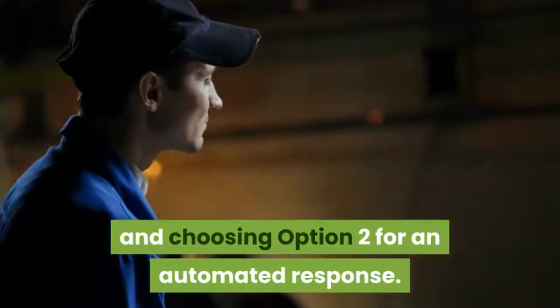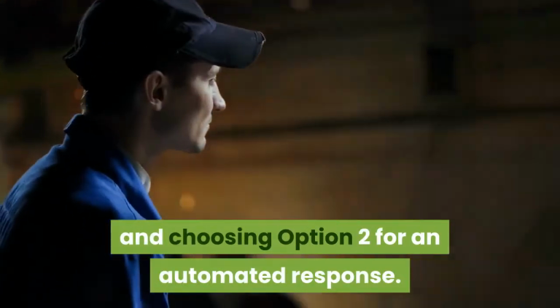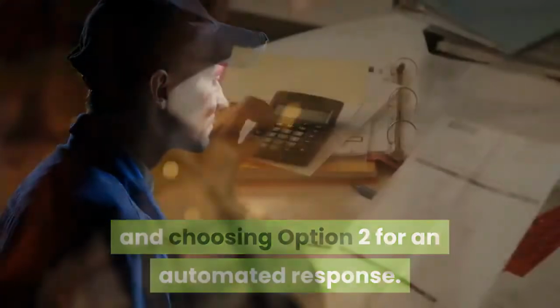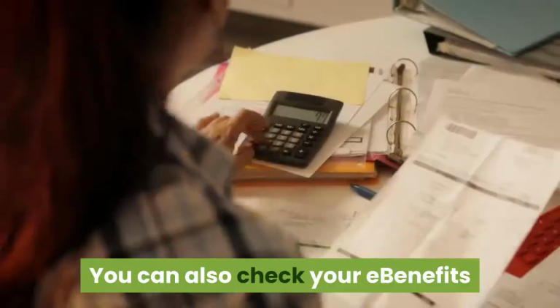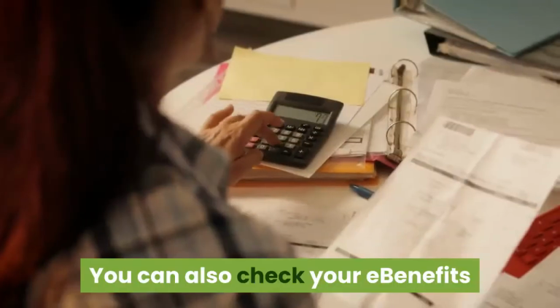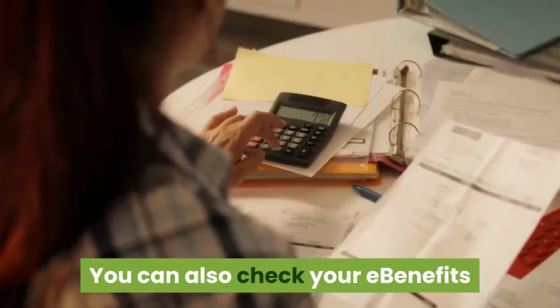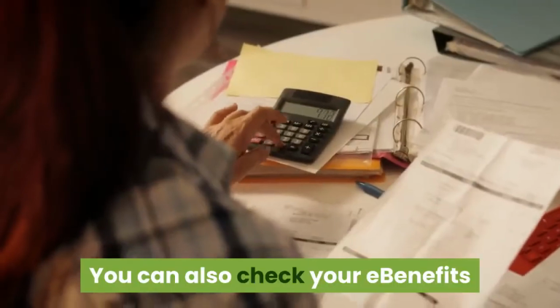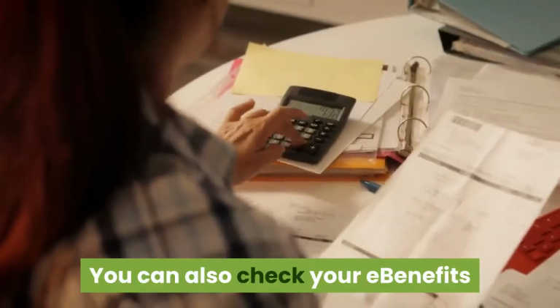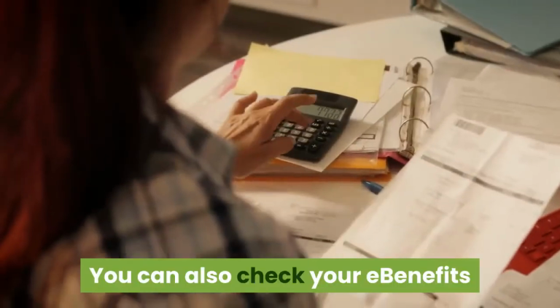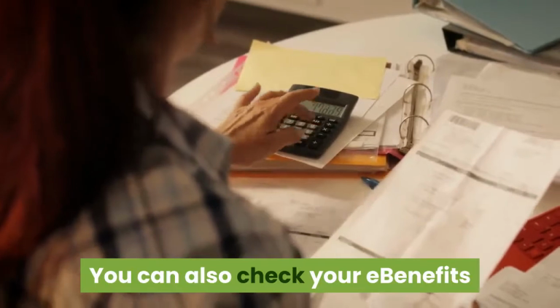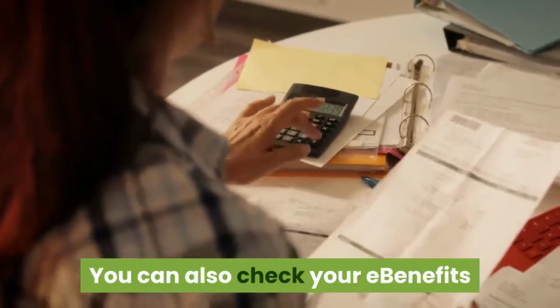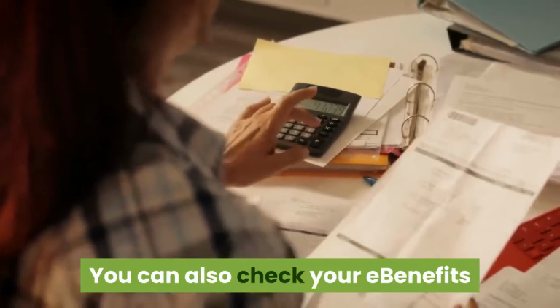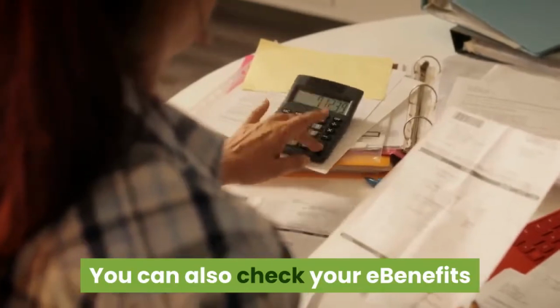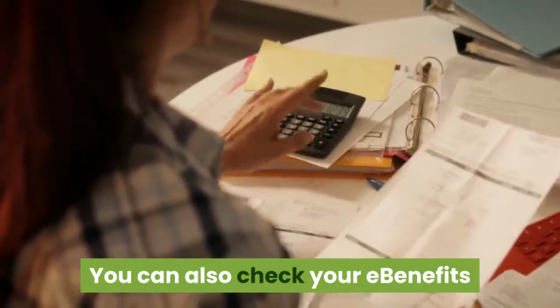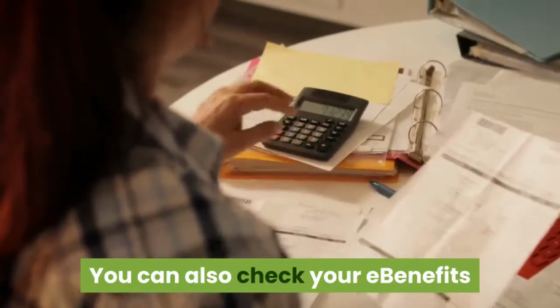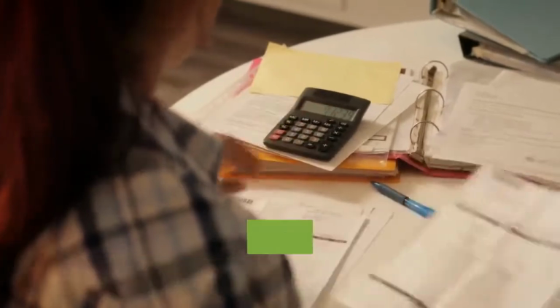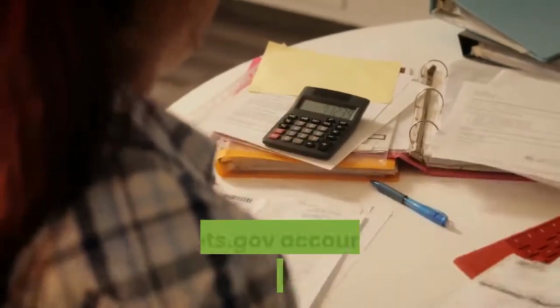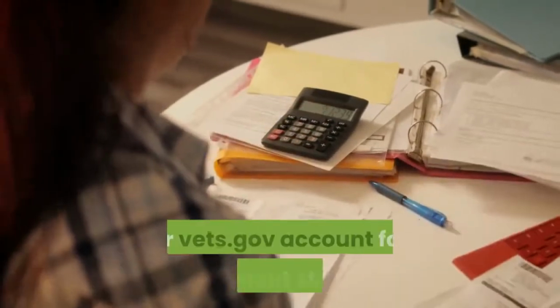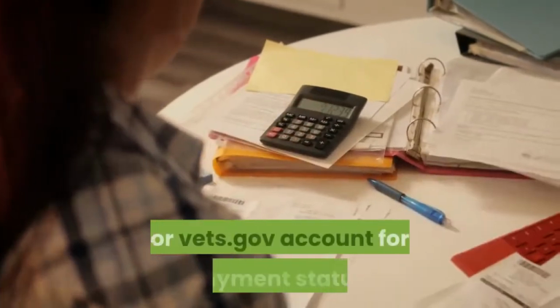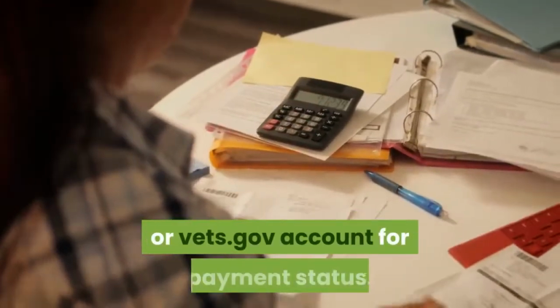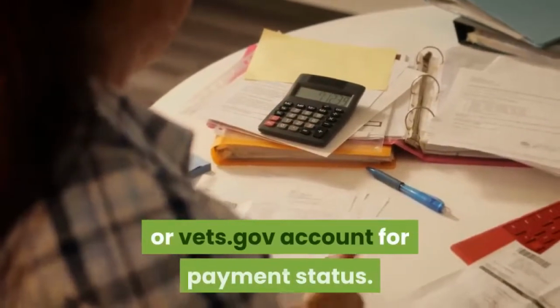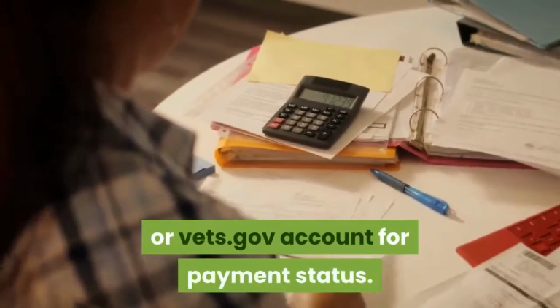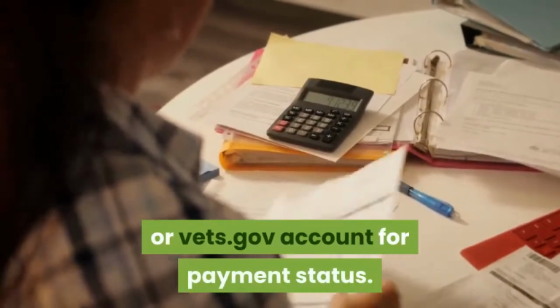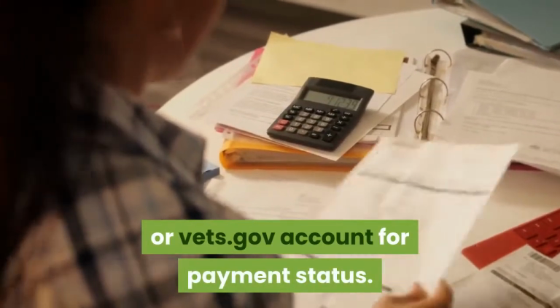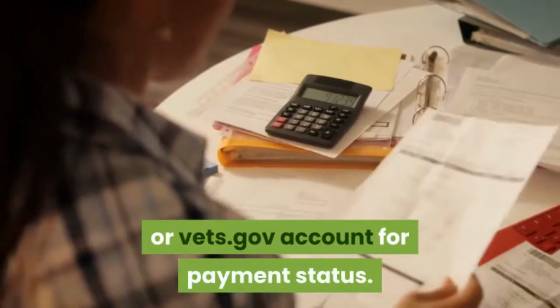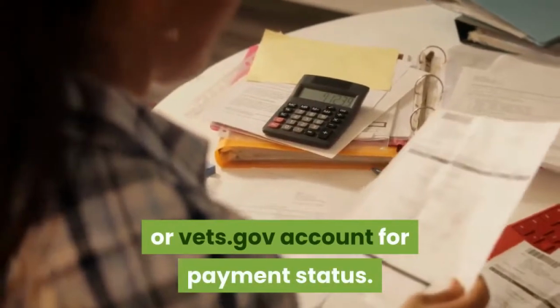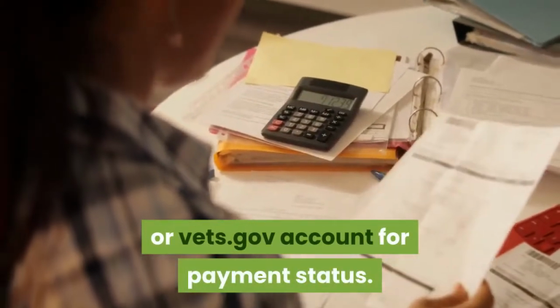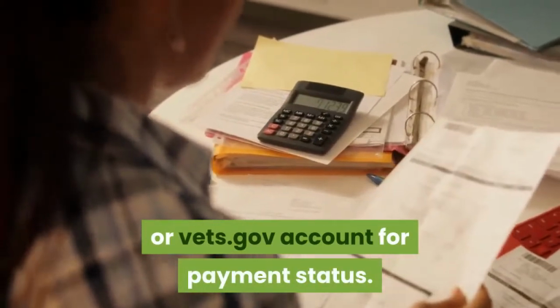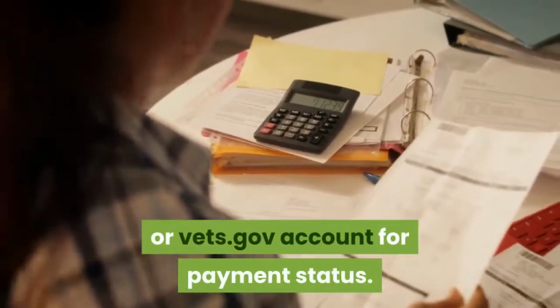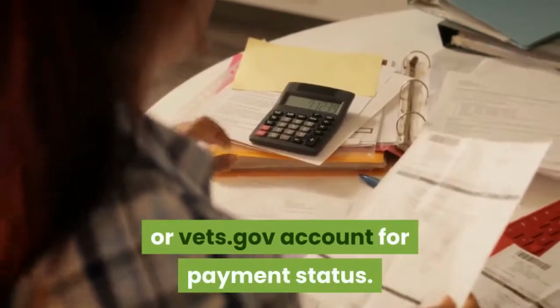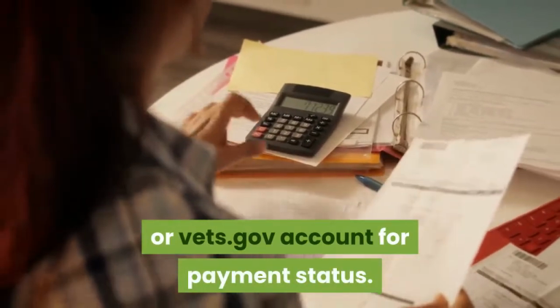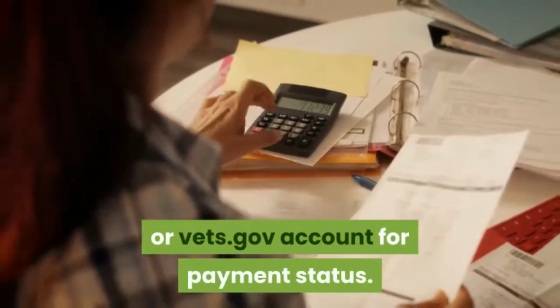You can also check your eBenefits or VETS.gov account for payment status.